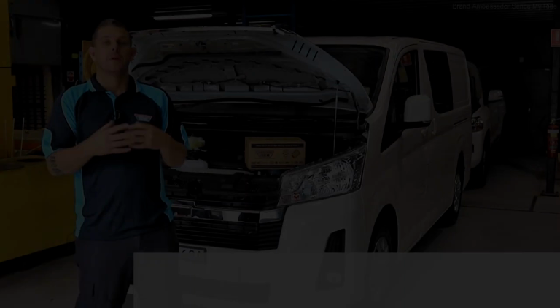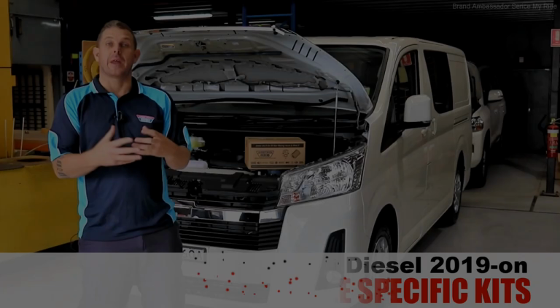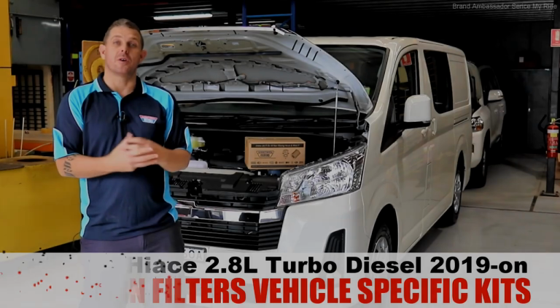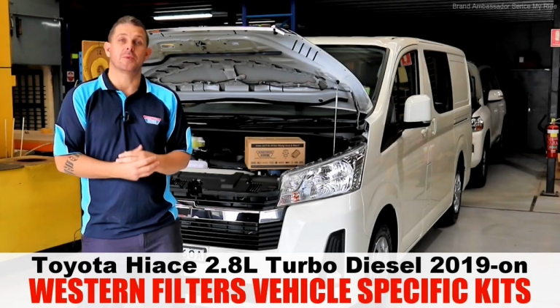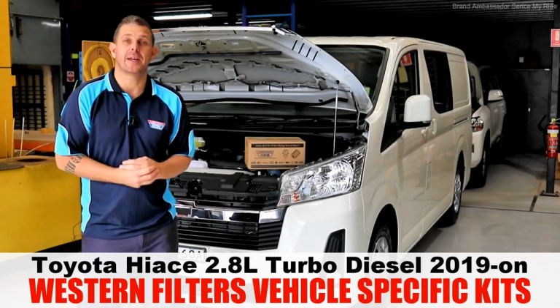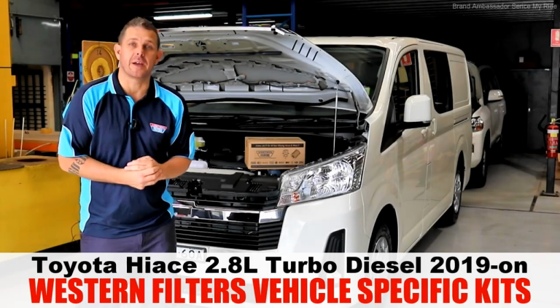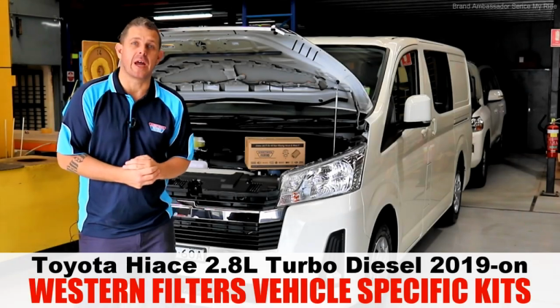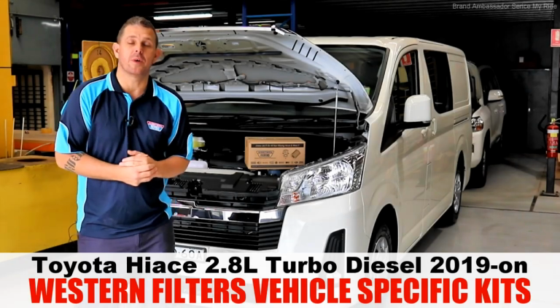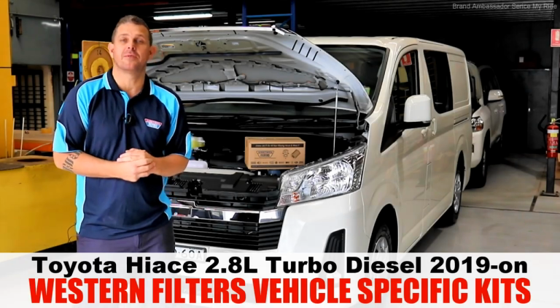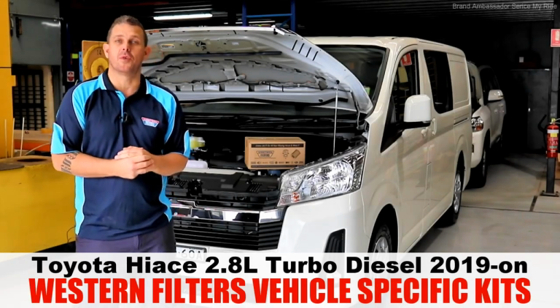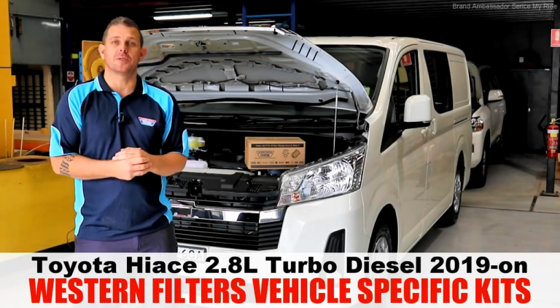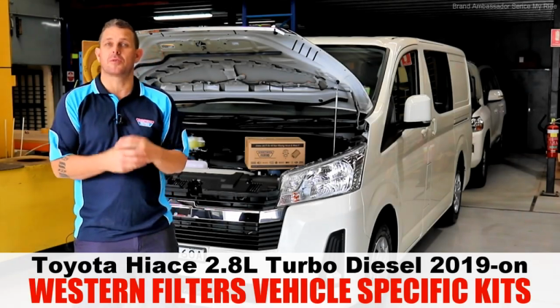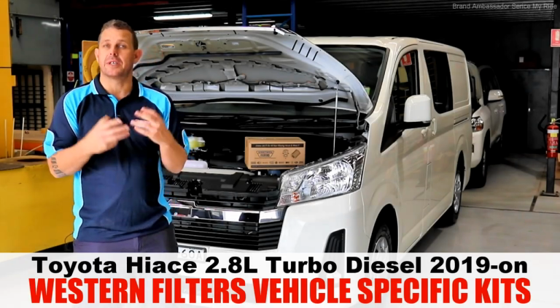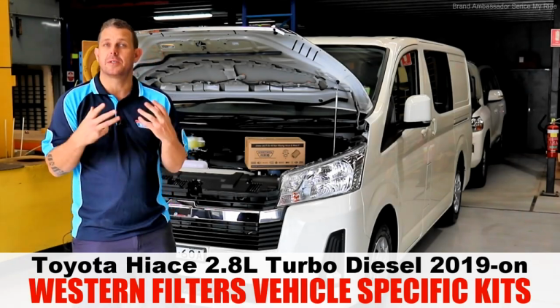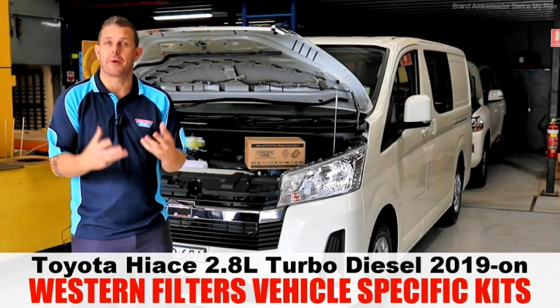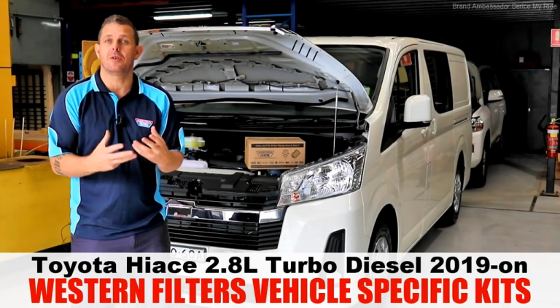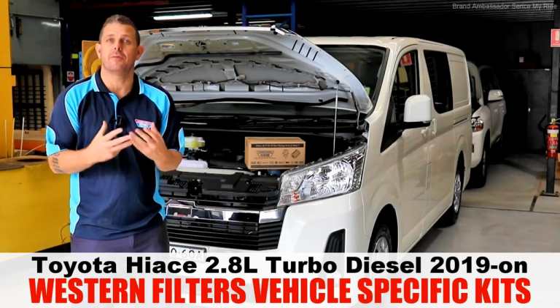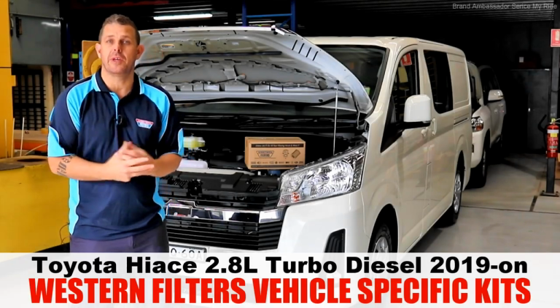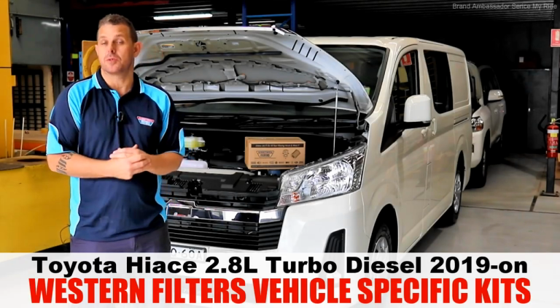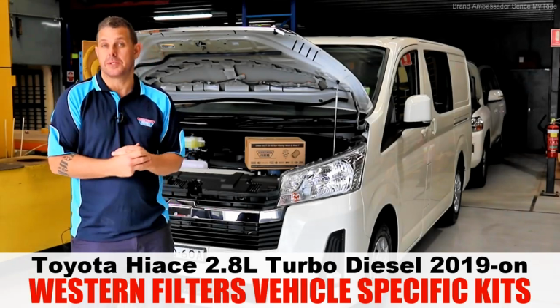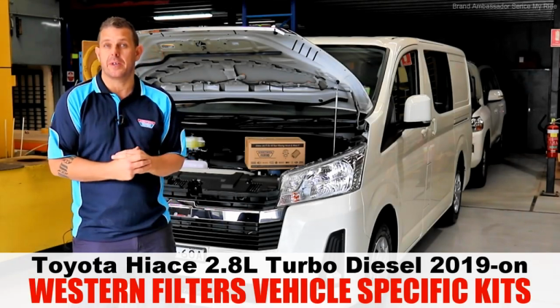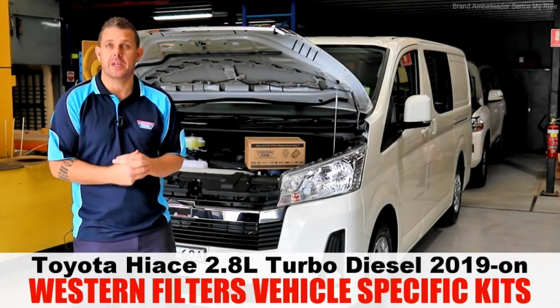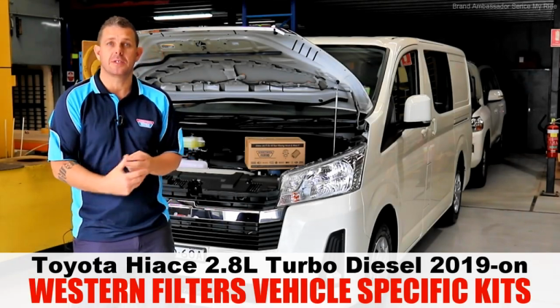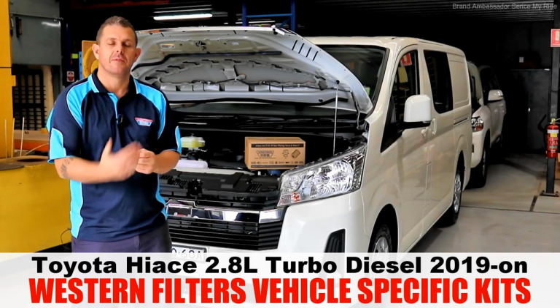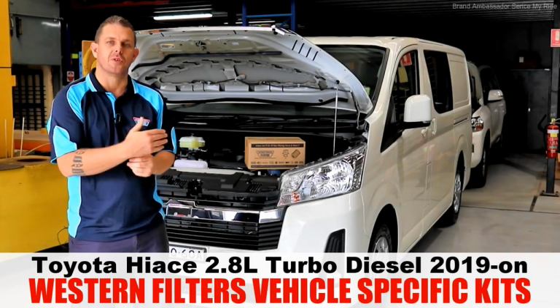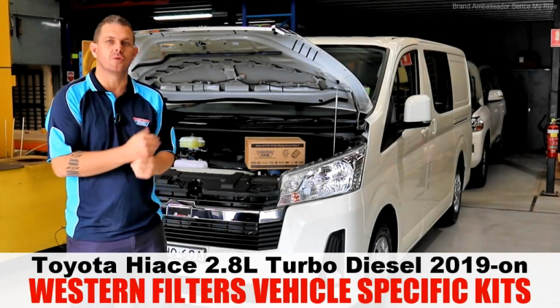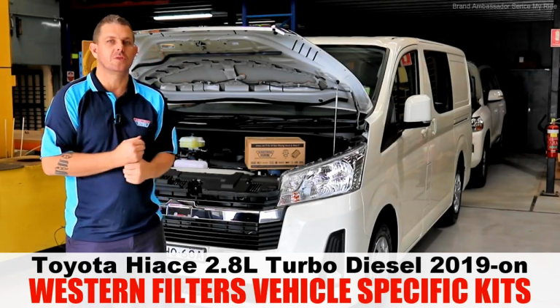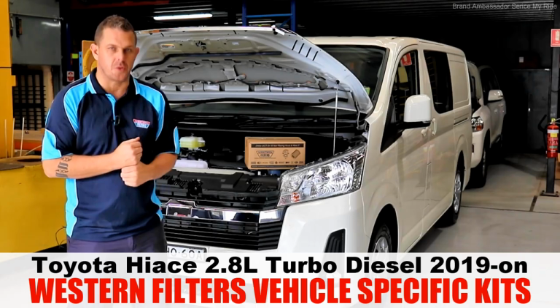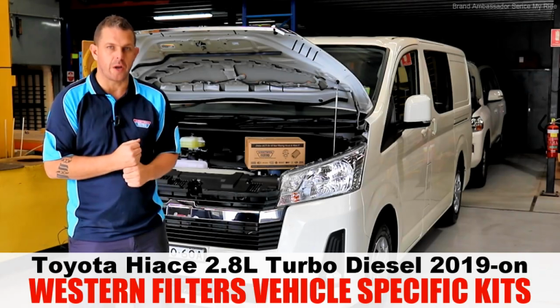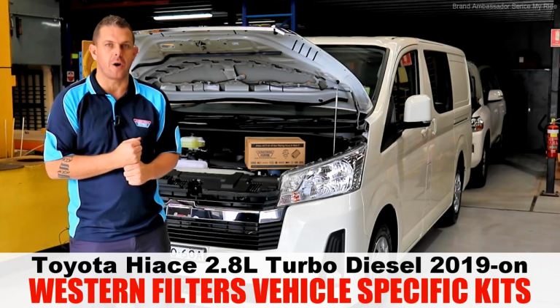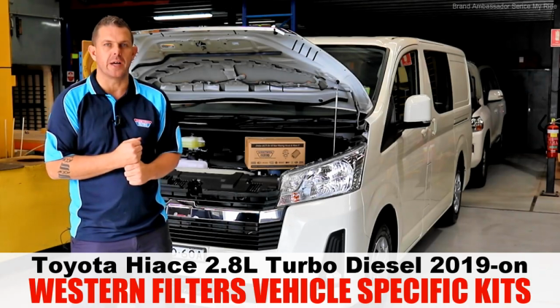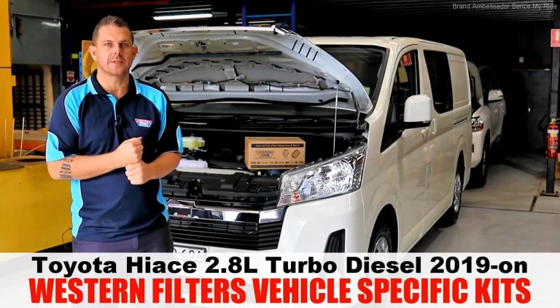G'day guys, we're down here today at Western Filters to release the brand new vehicle-specific kits for the all-new Toyota Hi-Ace.